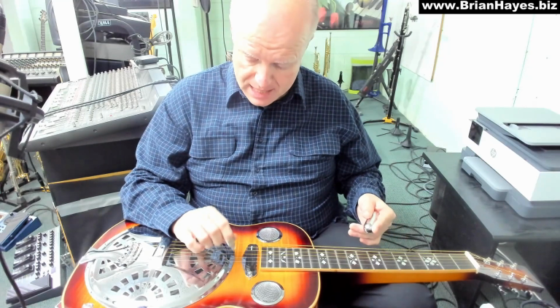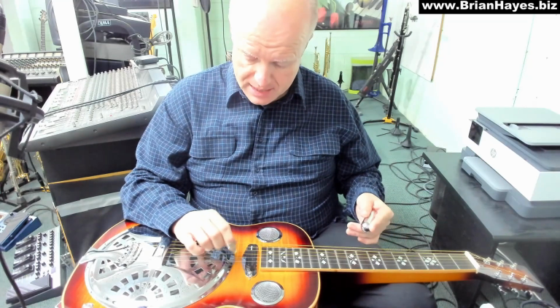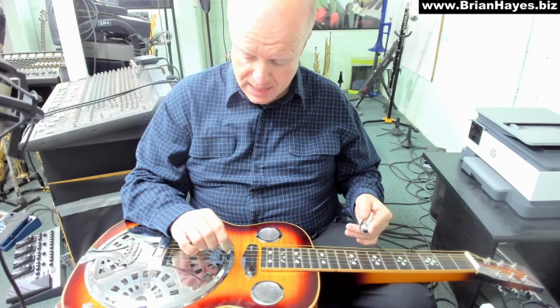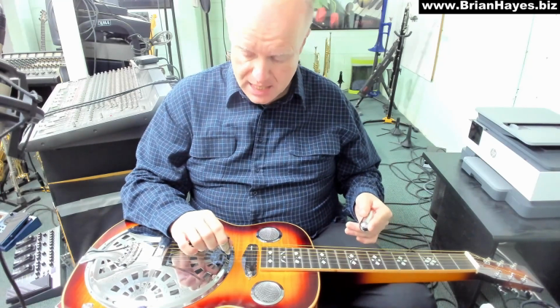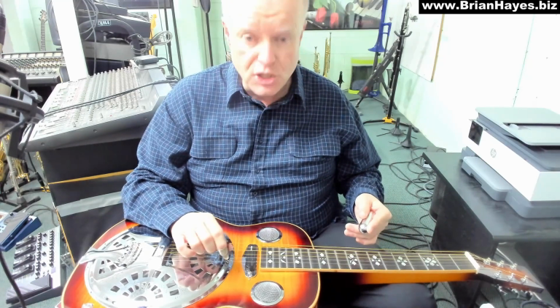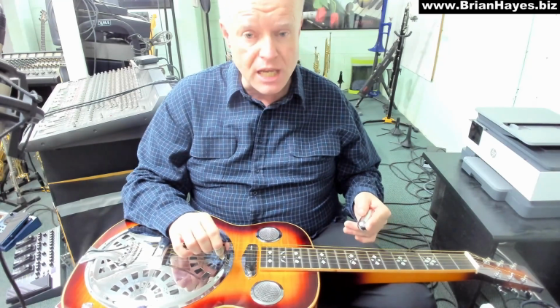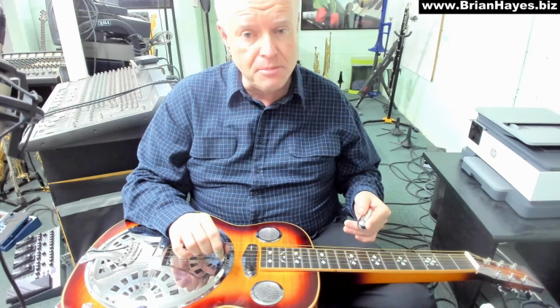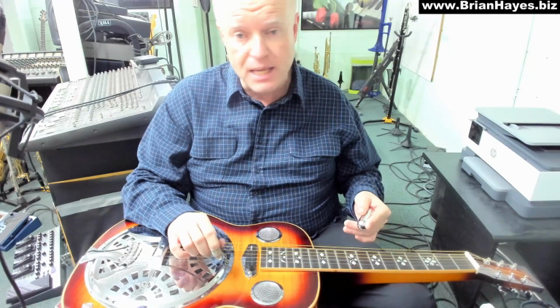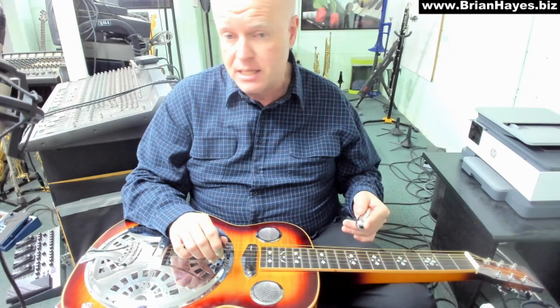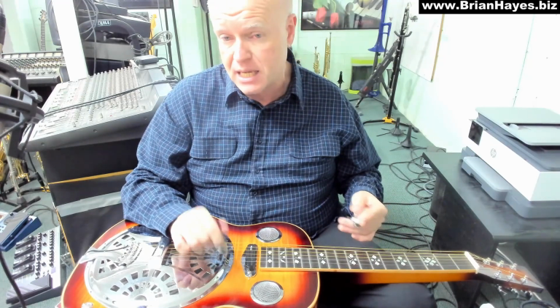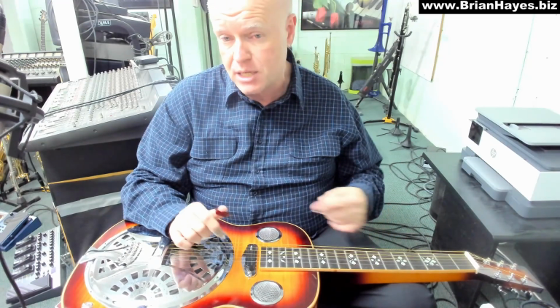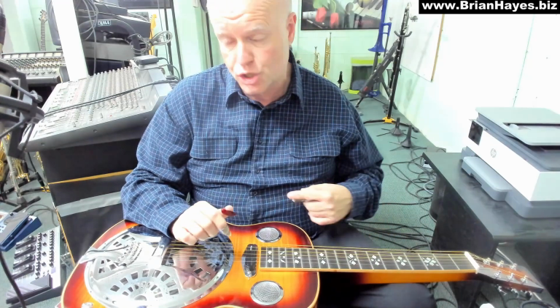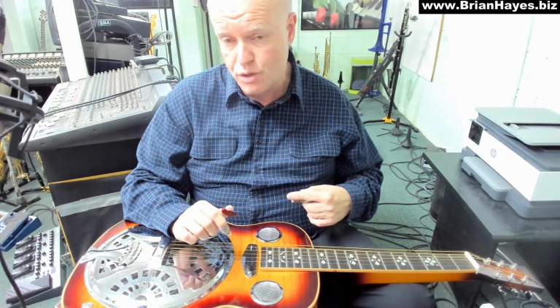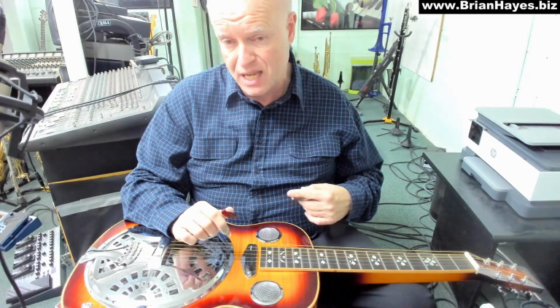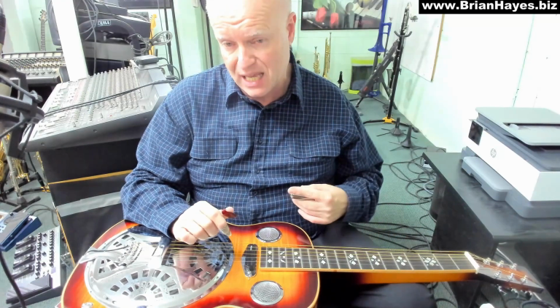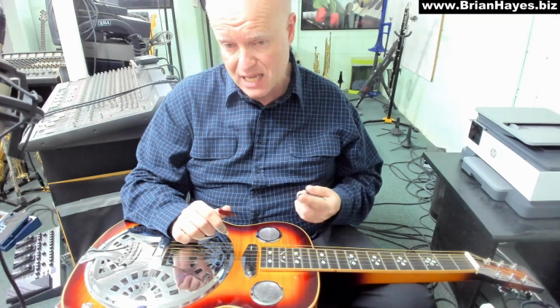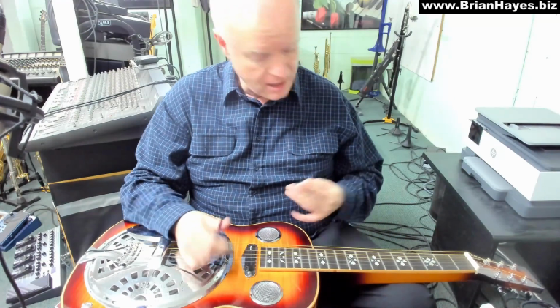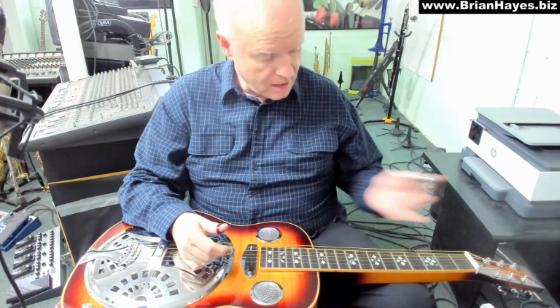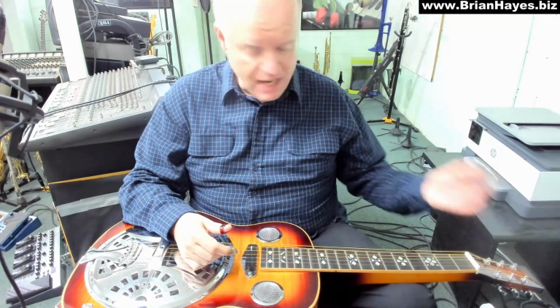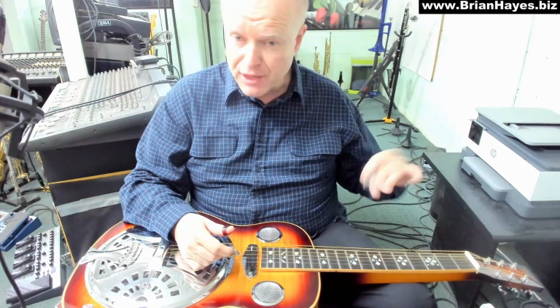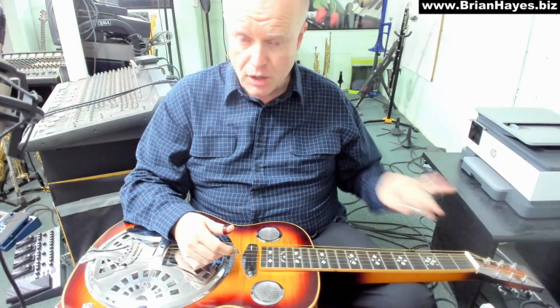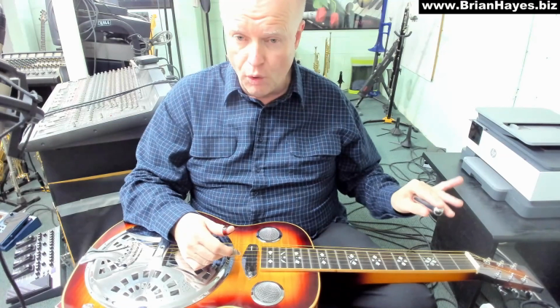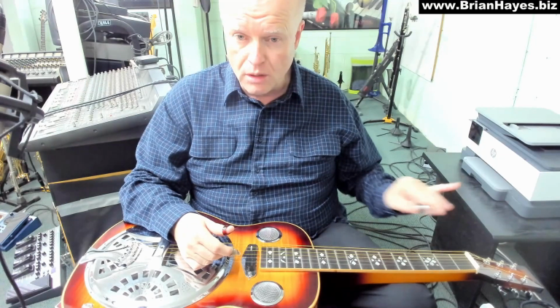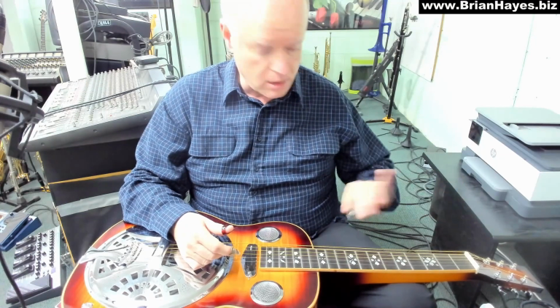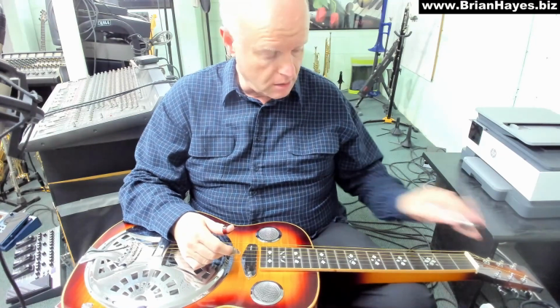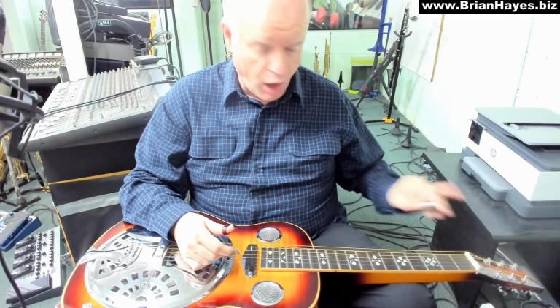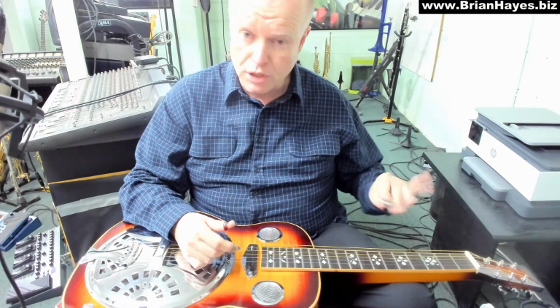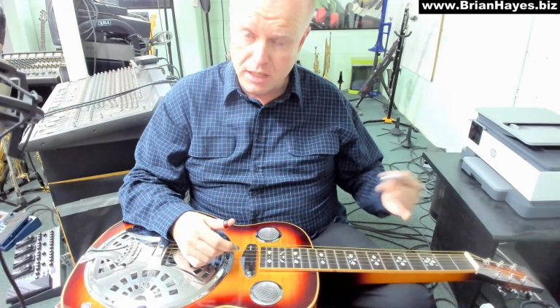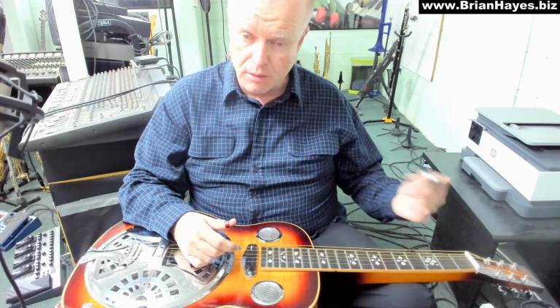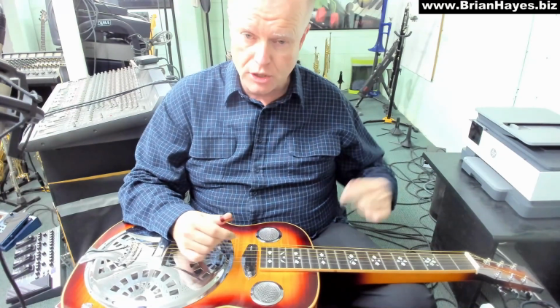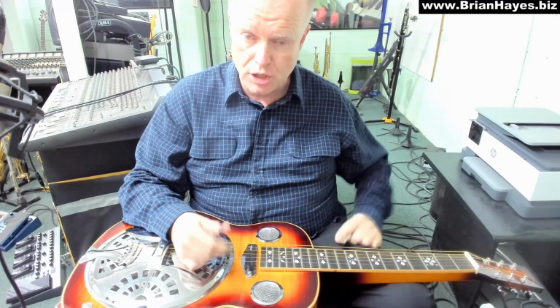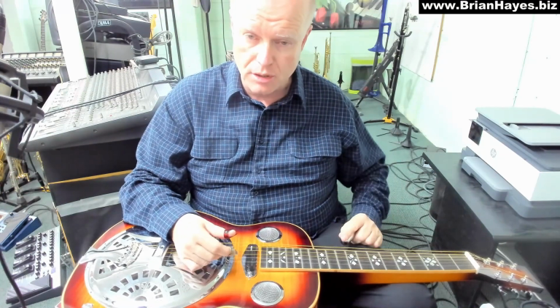I'm in standard G, B, D, G, B, D tuning here — nothing at all altered in my tuning.